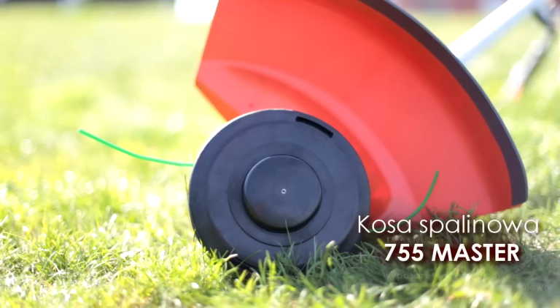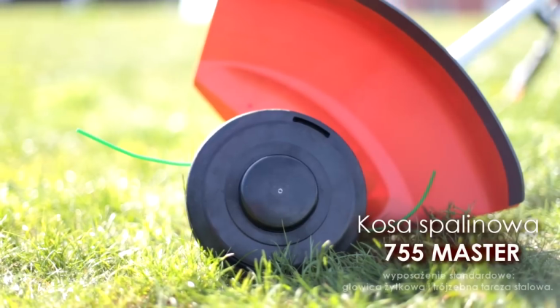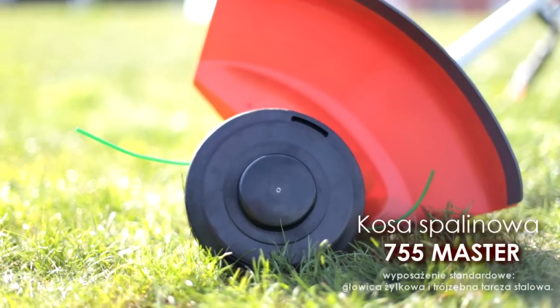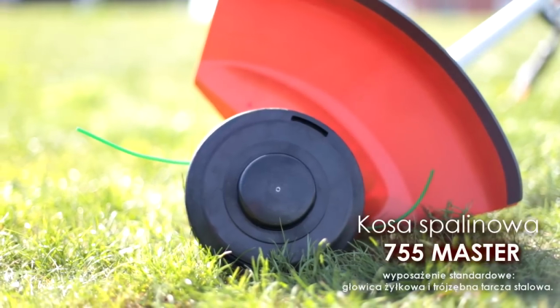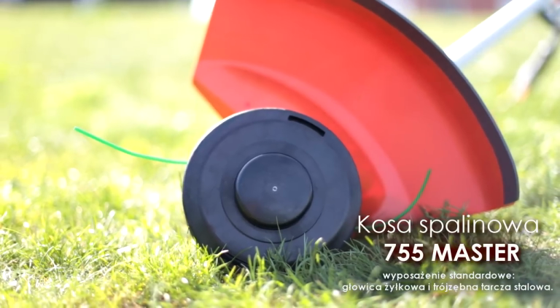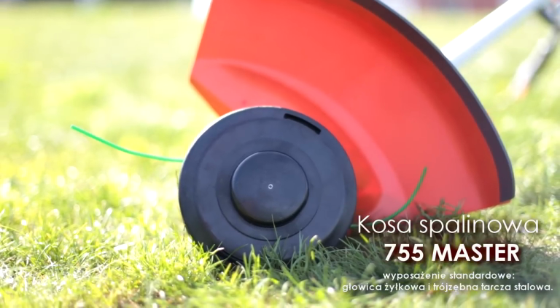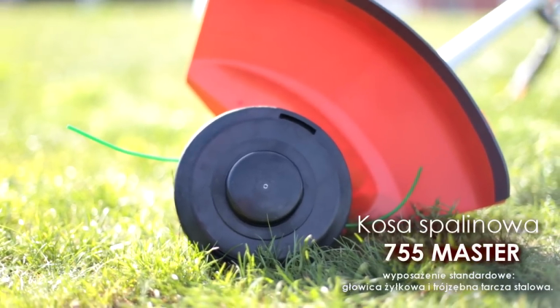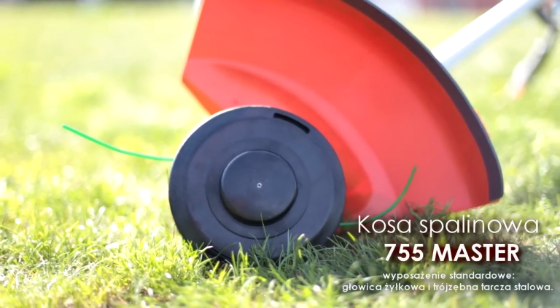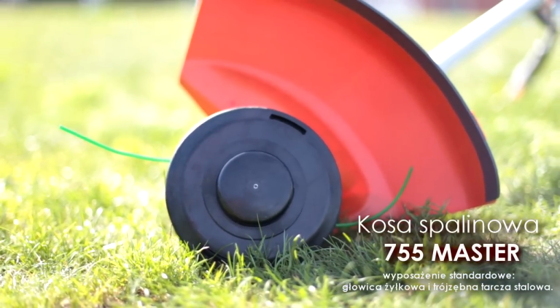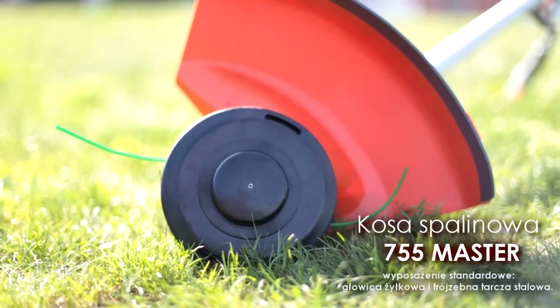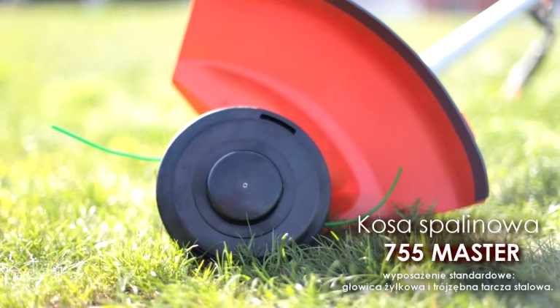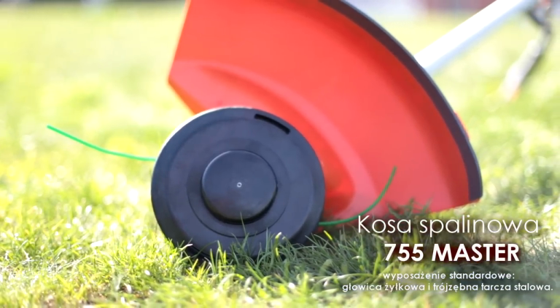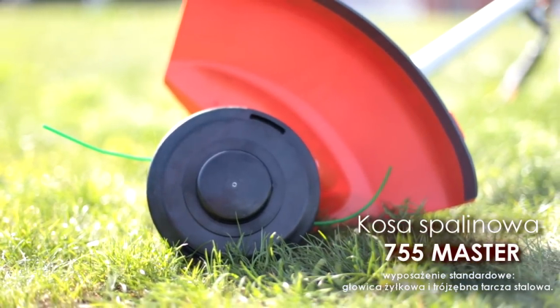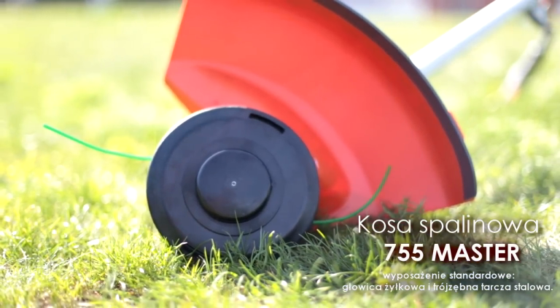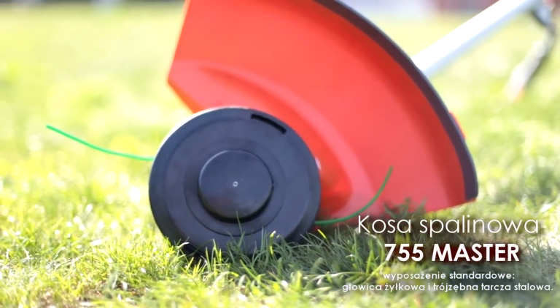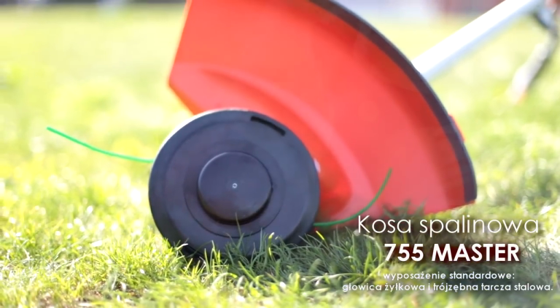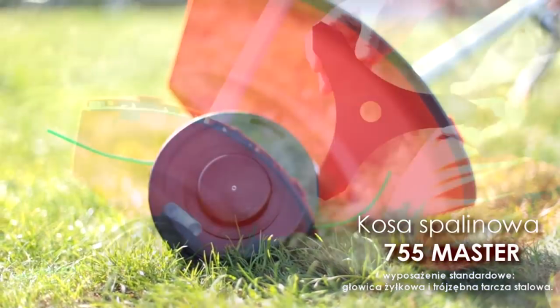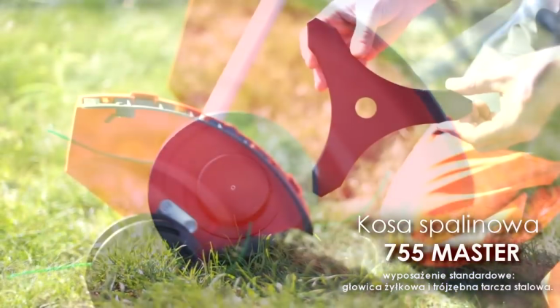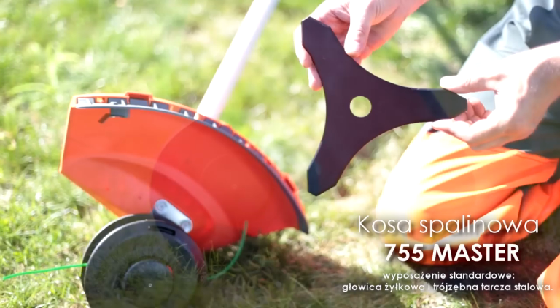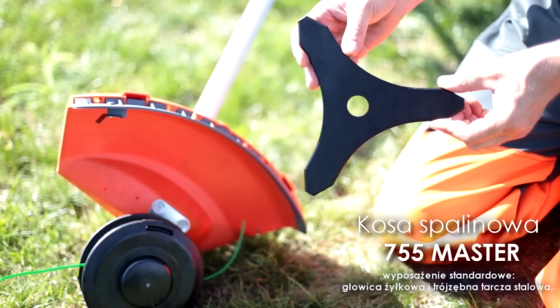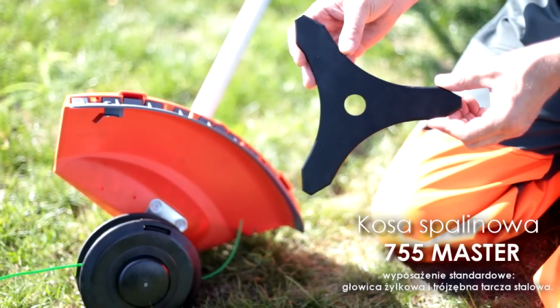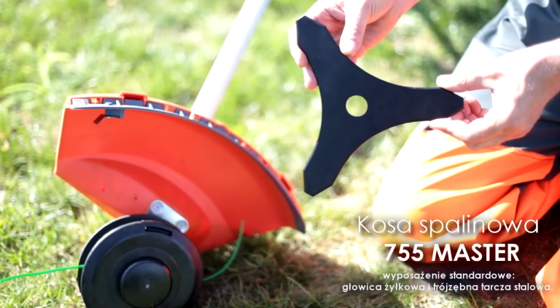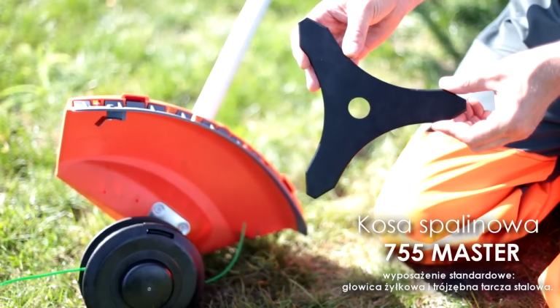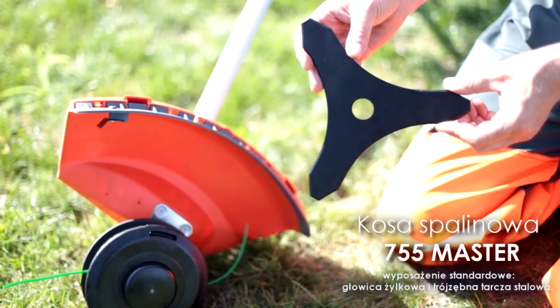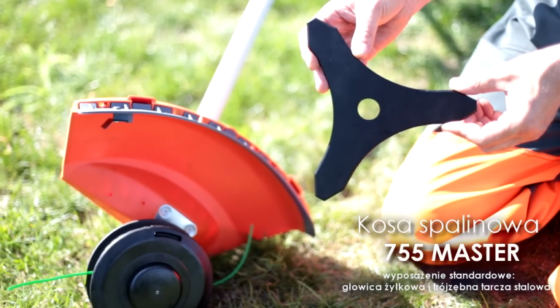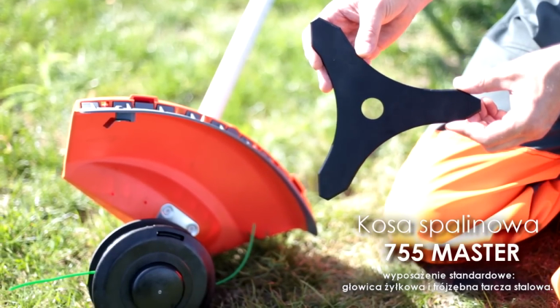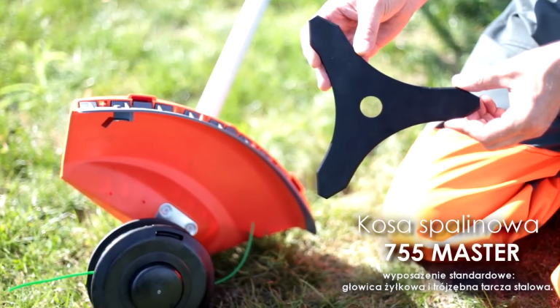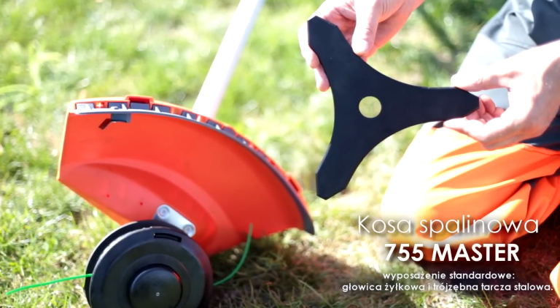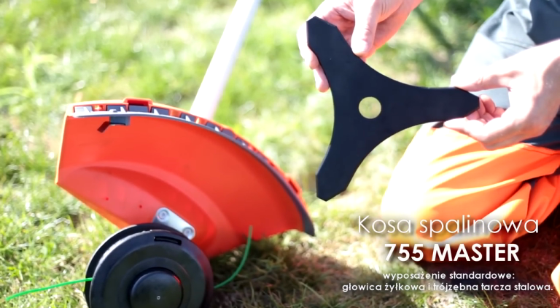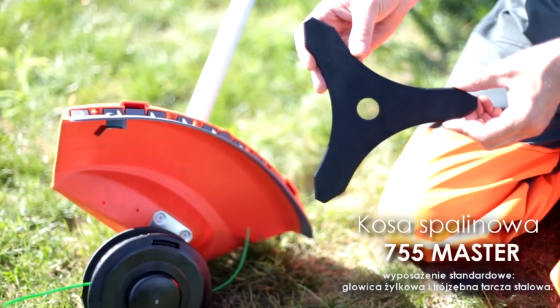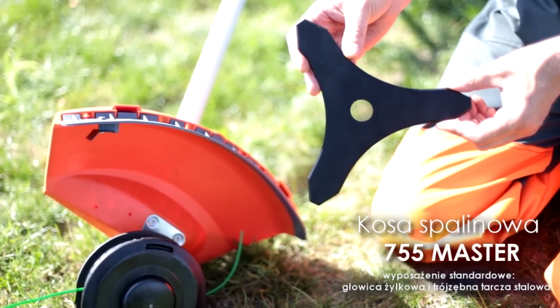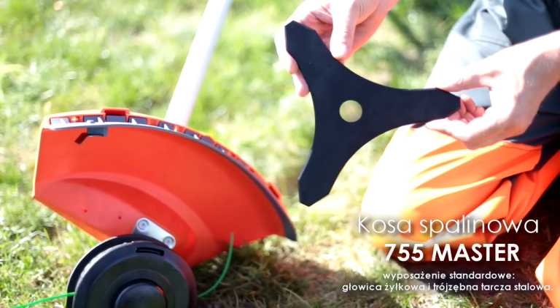Wyposażenie standardowe stanowi półautomatyczna głowica żyłkowa oraz trójzębna, profesjonalna tarcza stalowa.